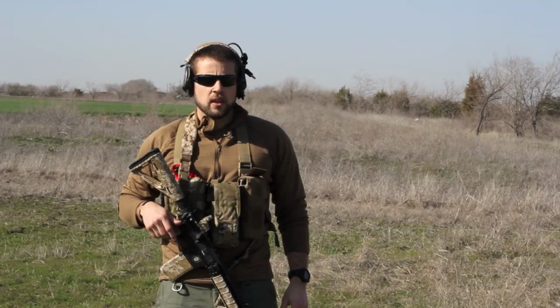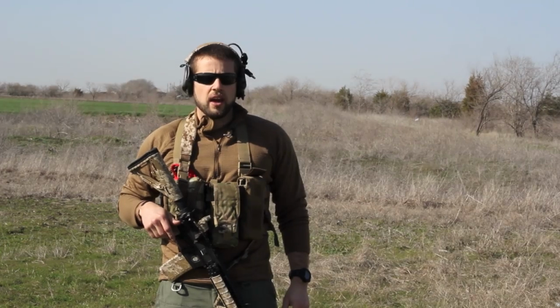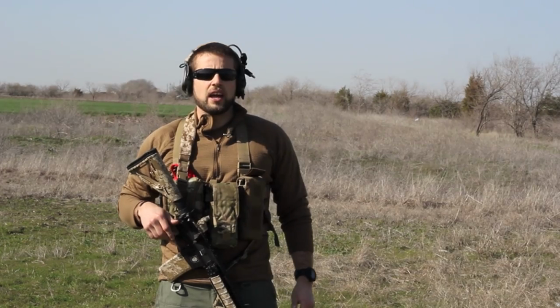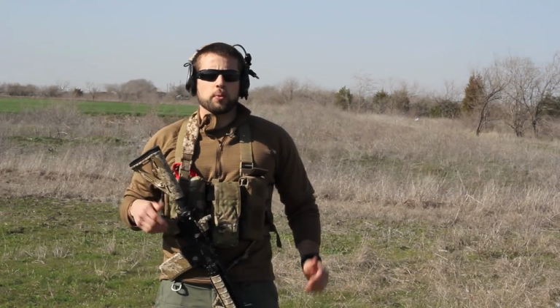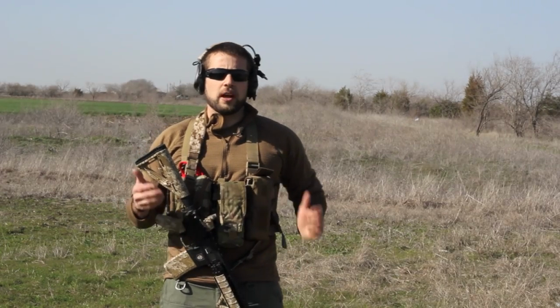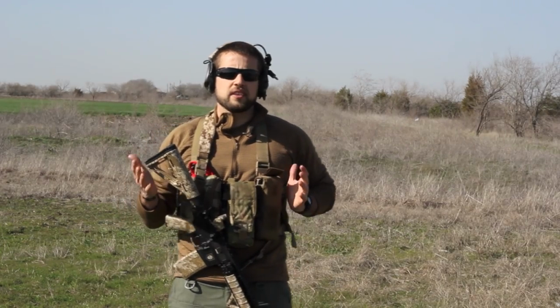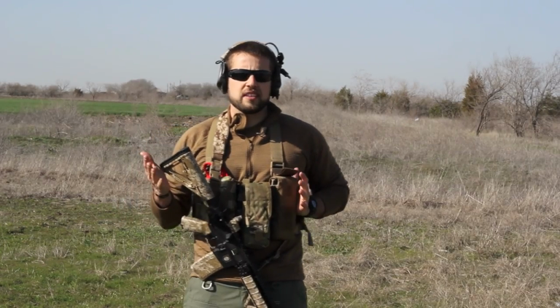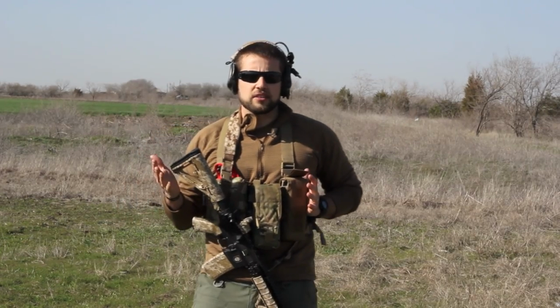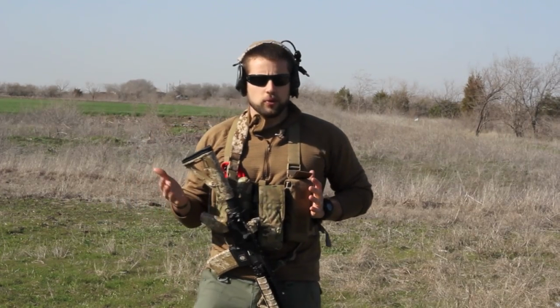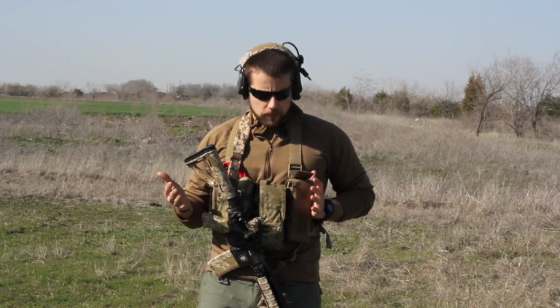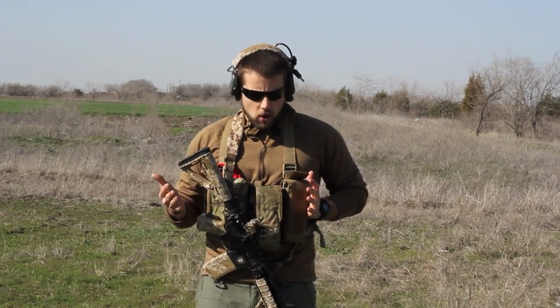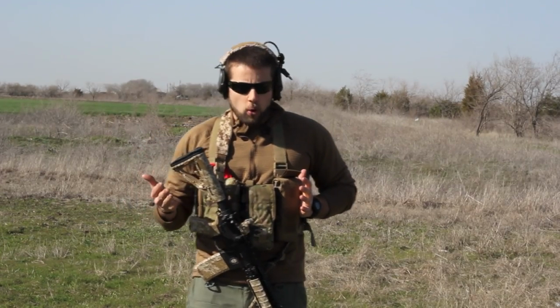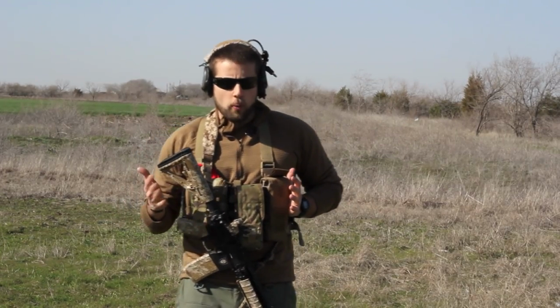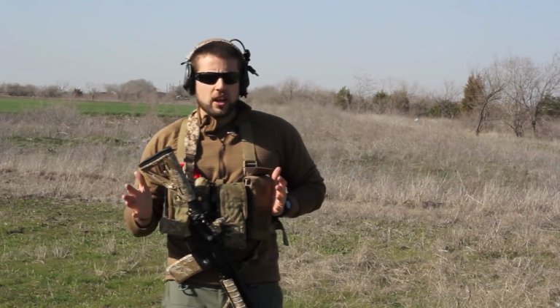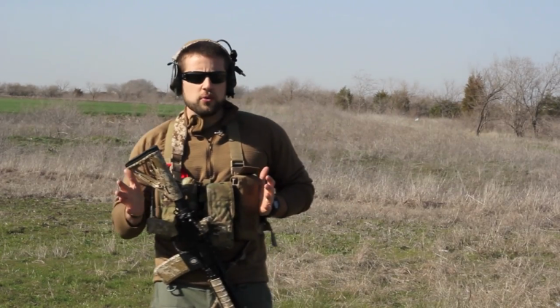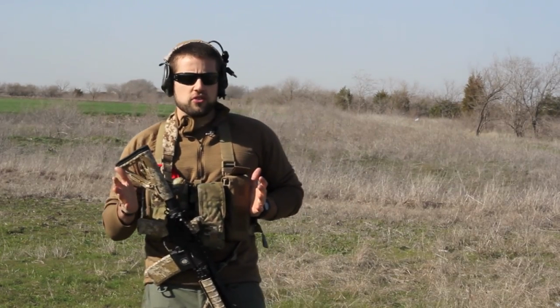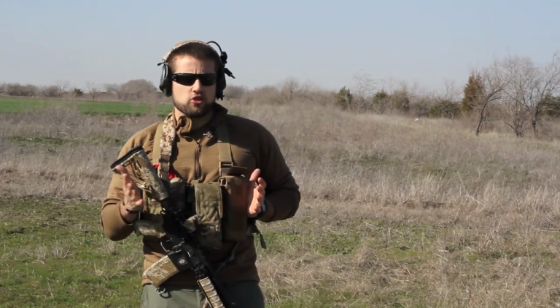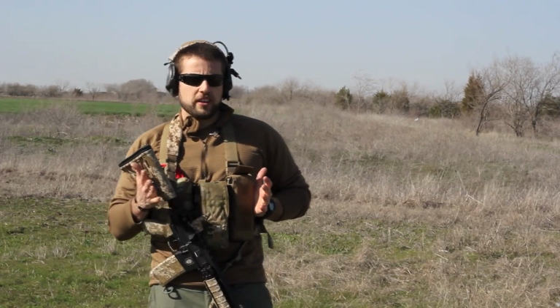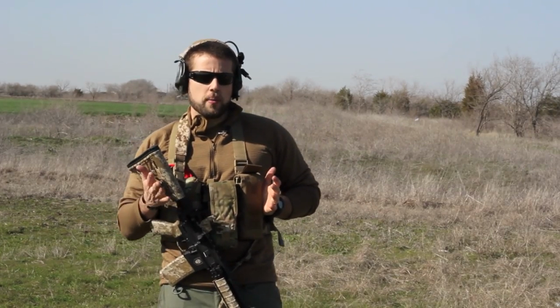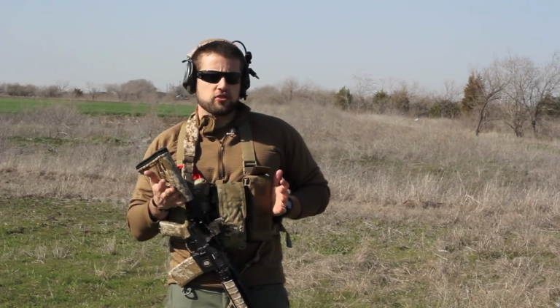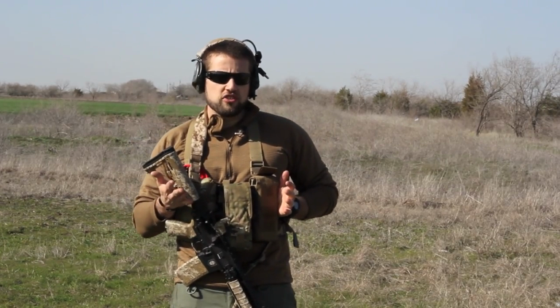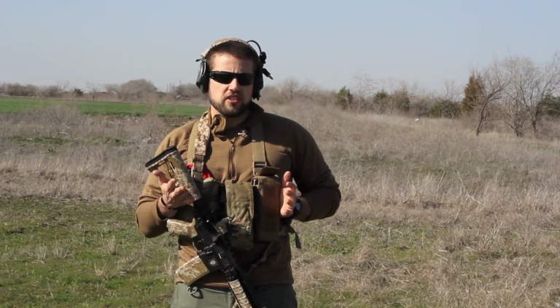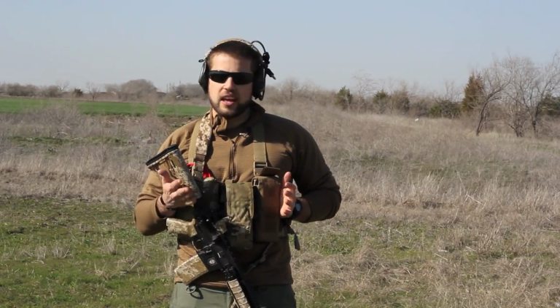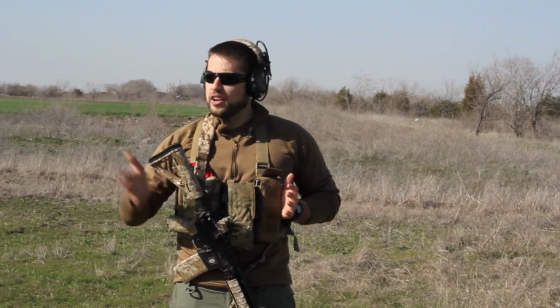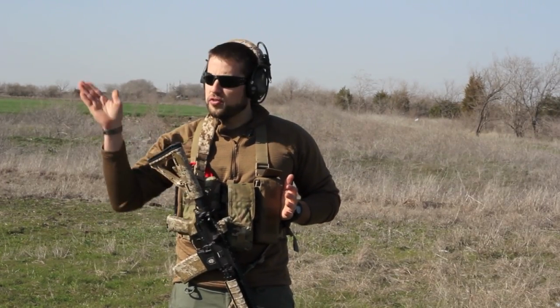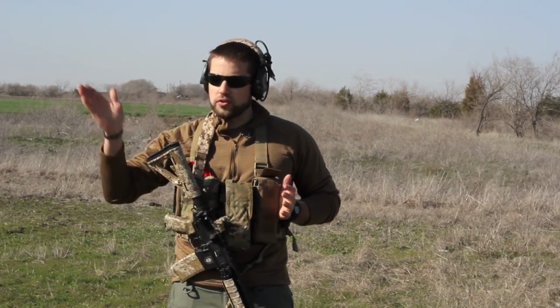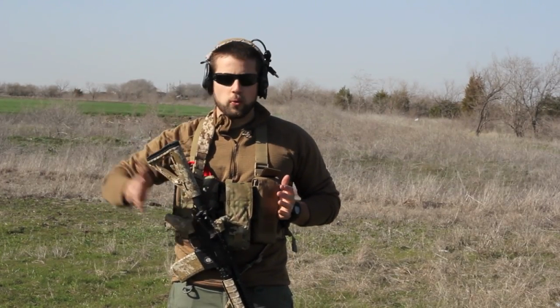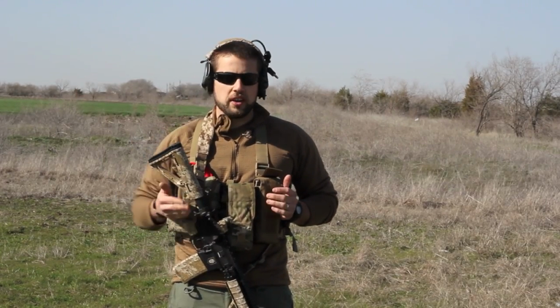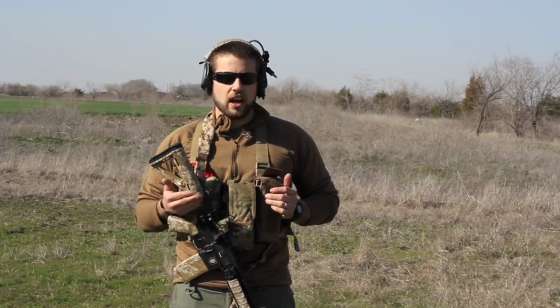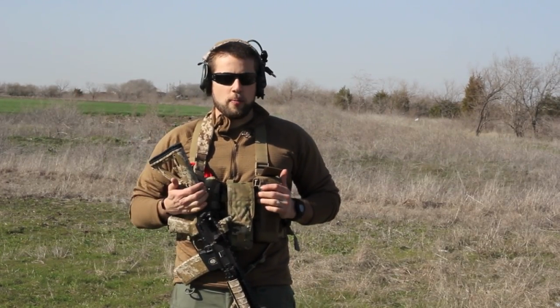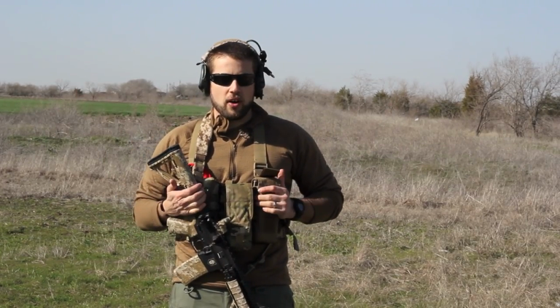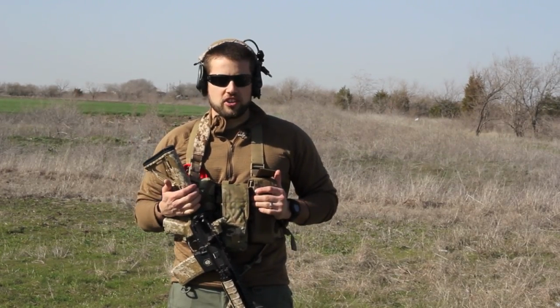Hey guys, welcome to ITS Tactical. What we're going to do is a short demonstration today. I know it's a little windy, I apologize.